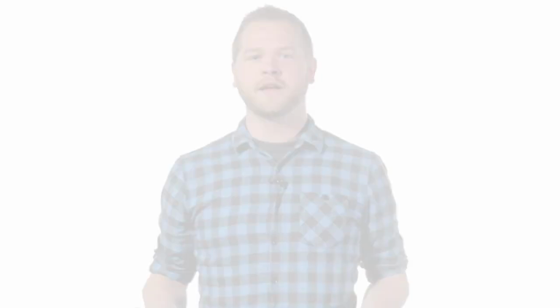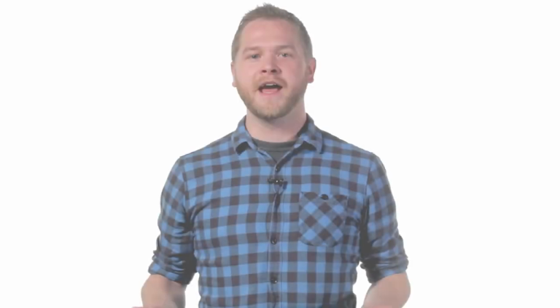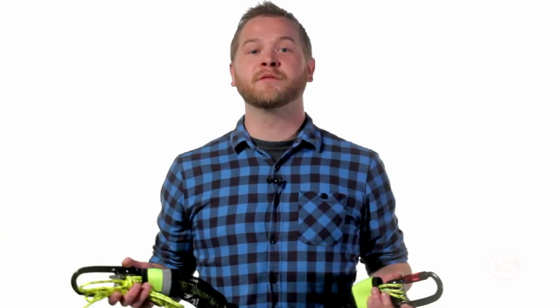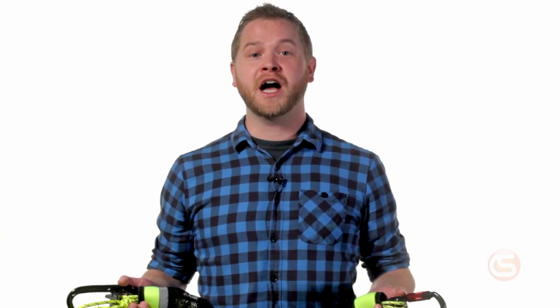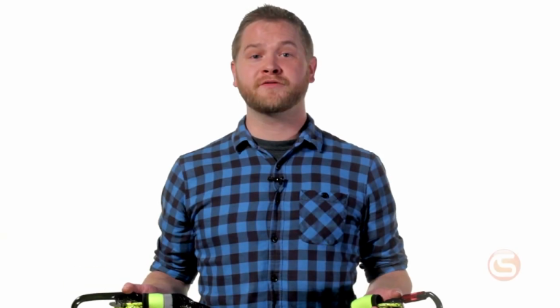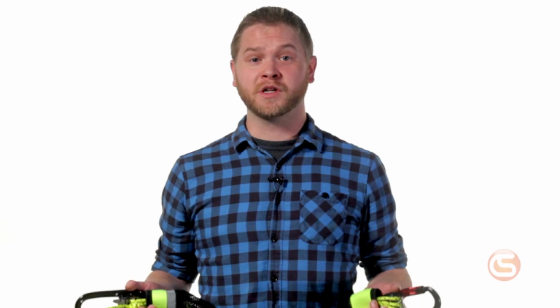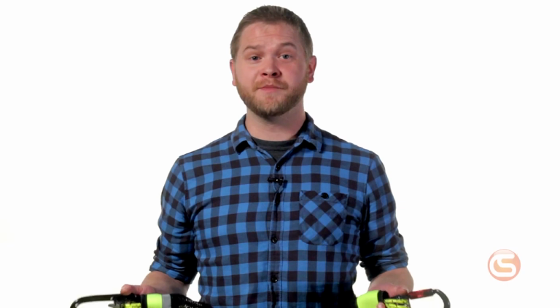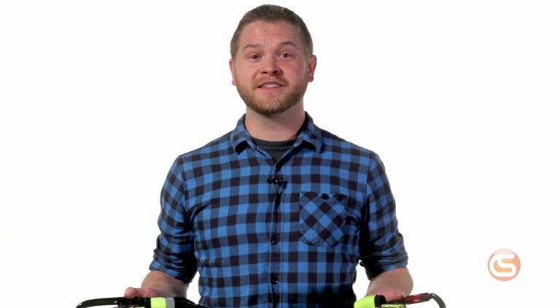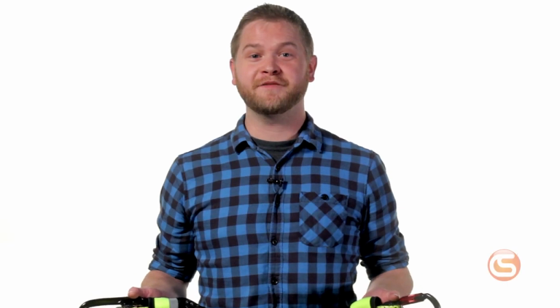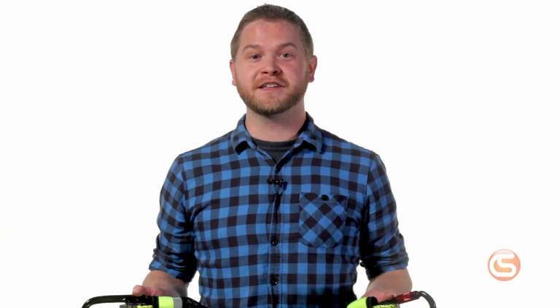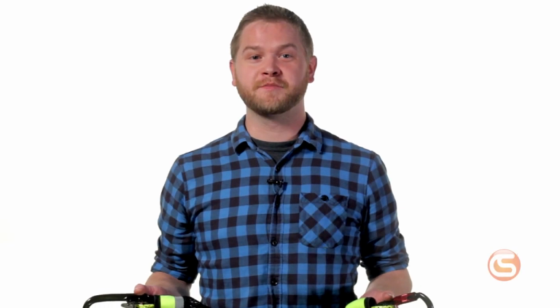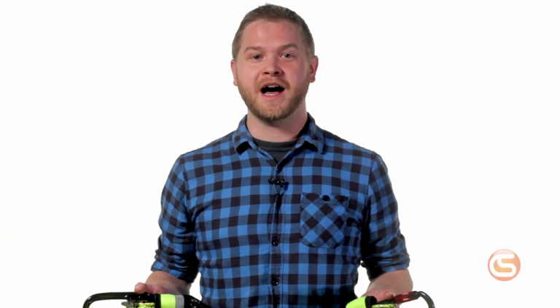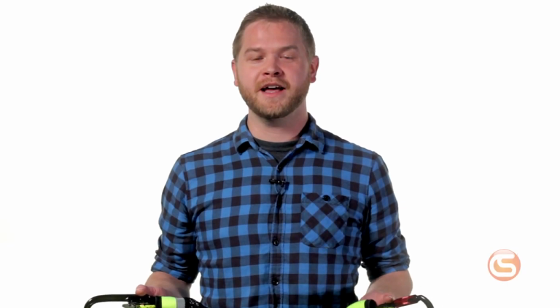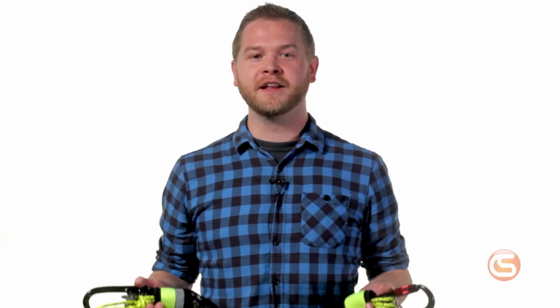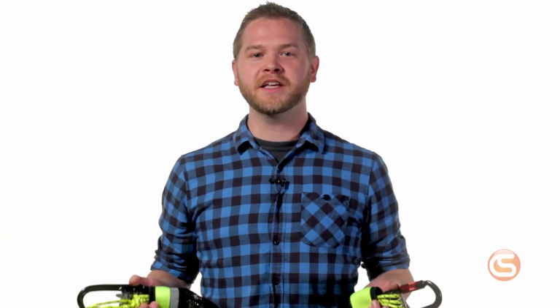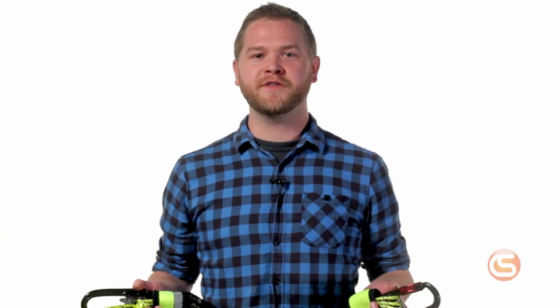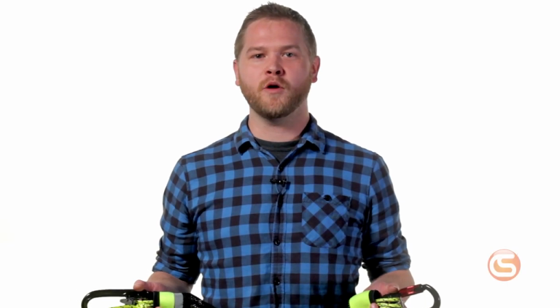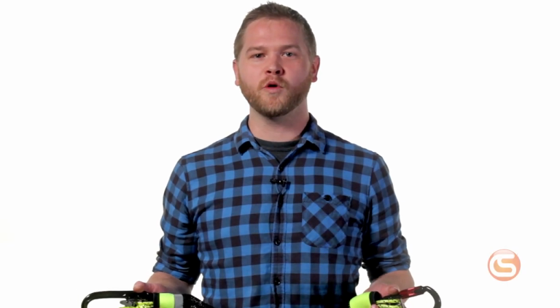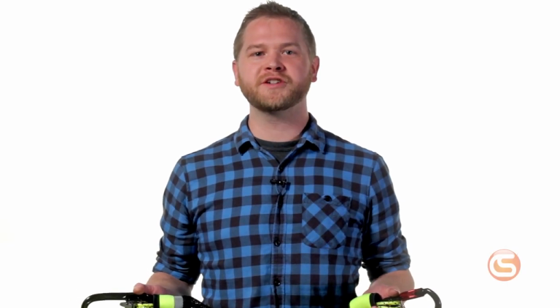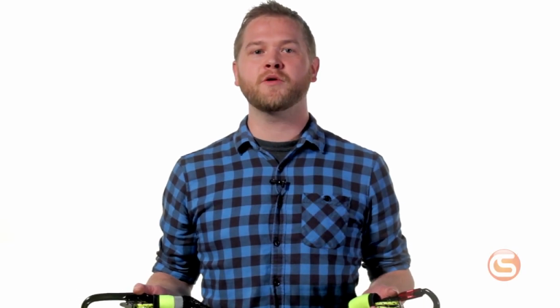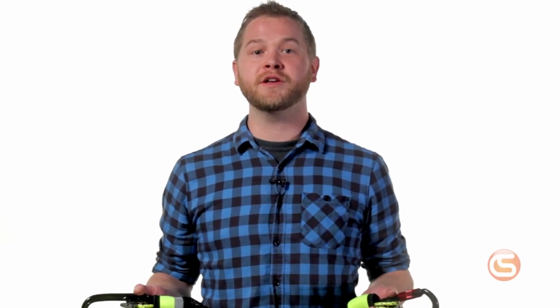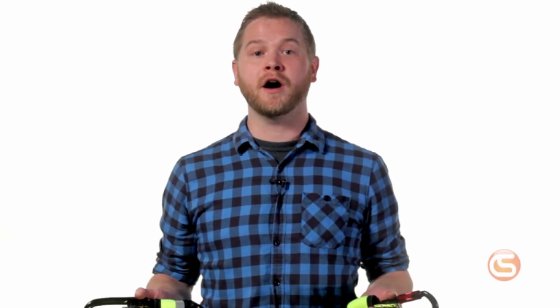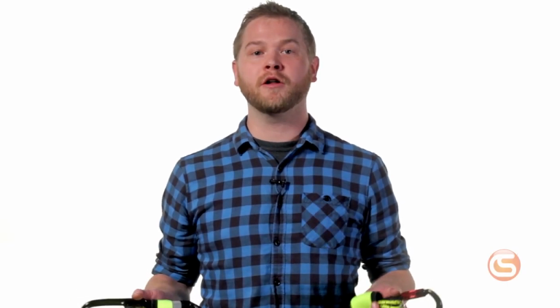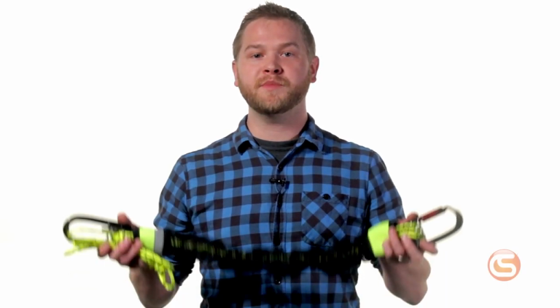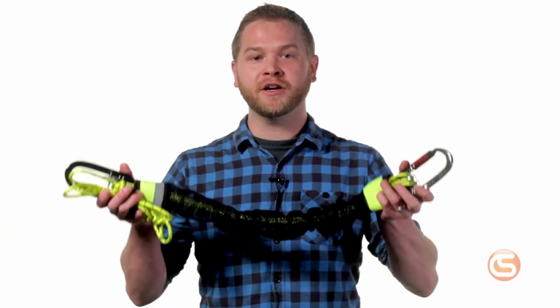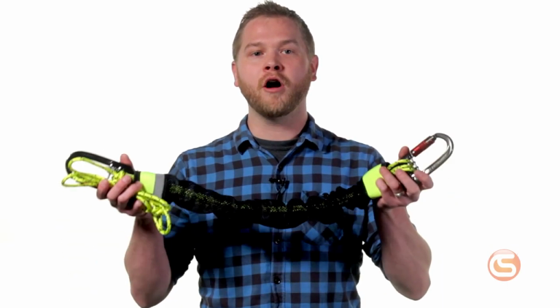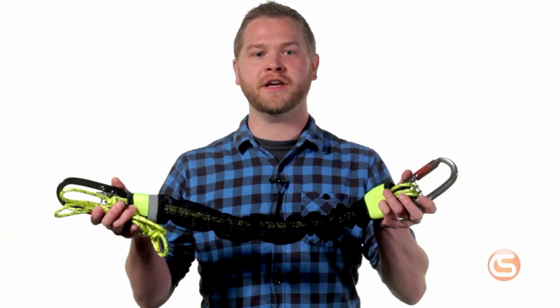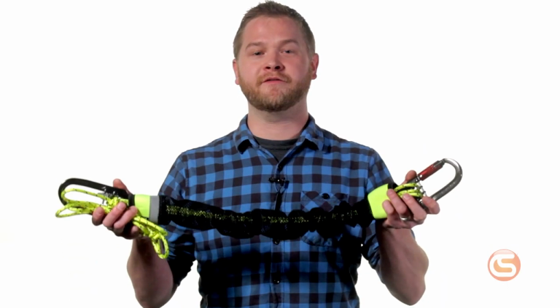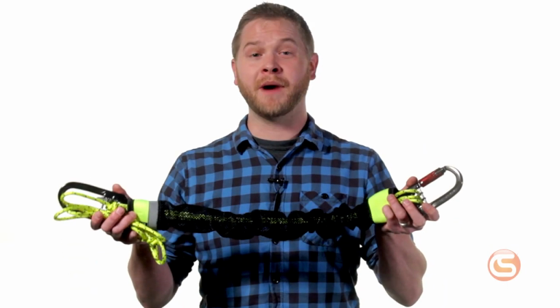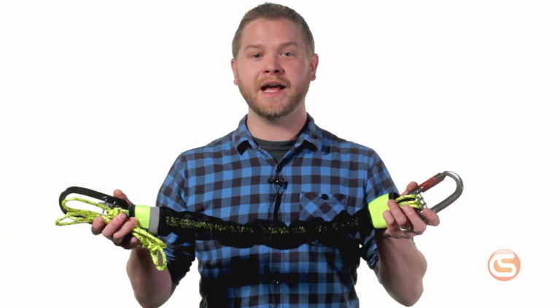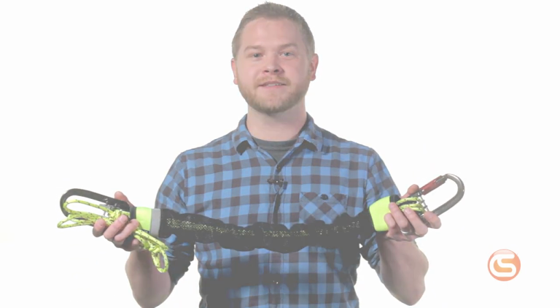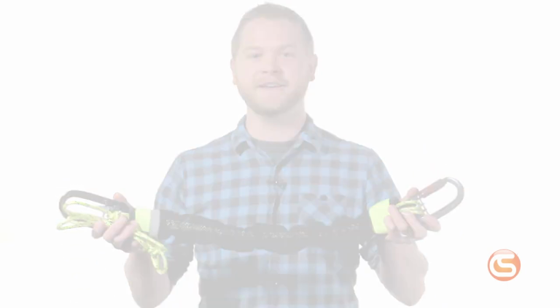Hey, I'm Josh from Columbia Safety and Supply, and in this video we'll be showing you the Hollerbeiner Haul Kit from ISC.